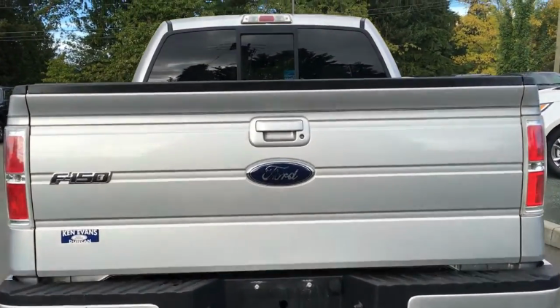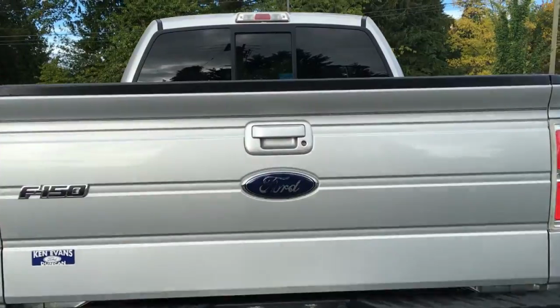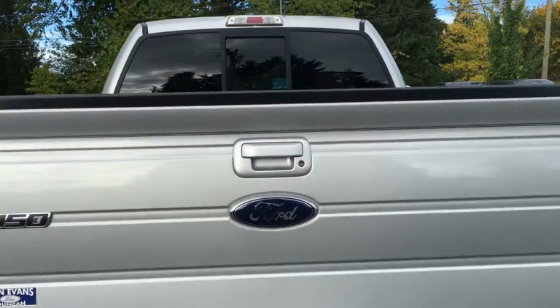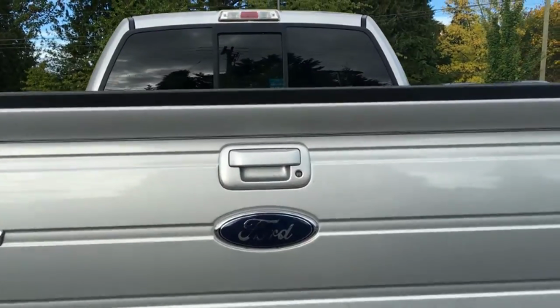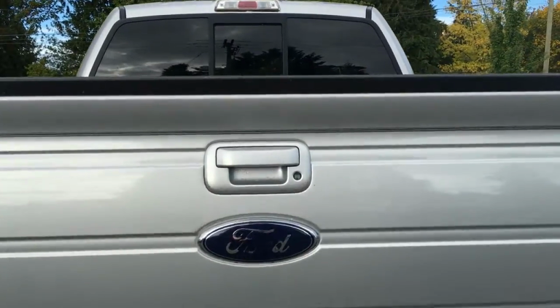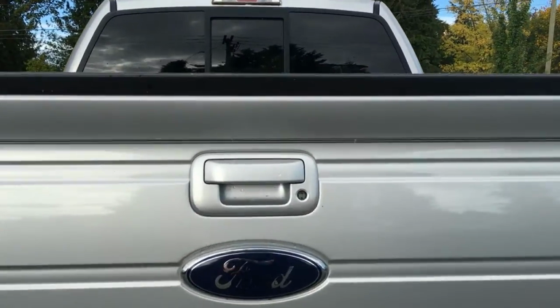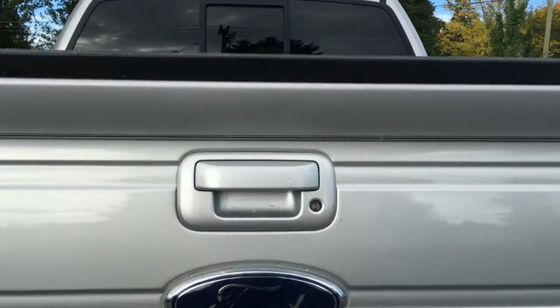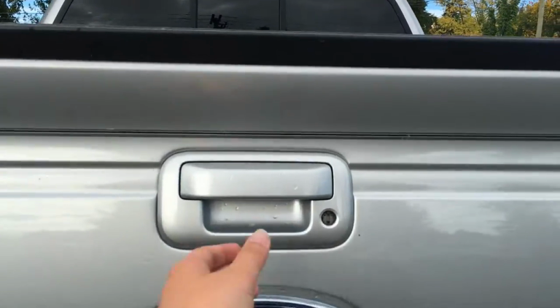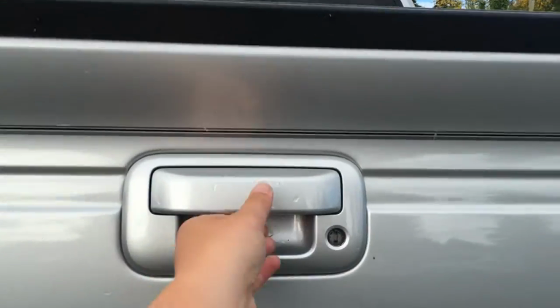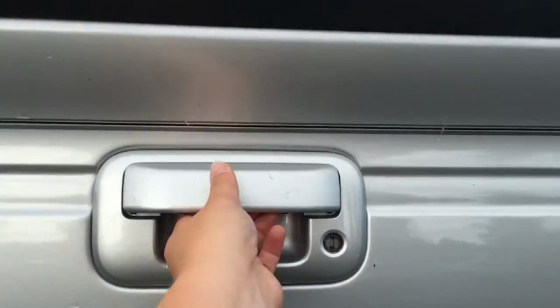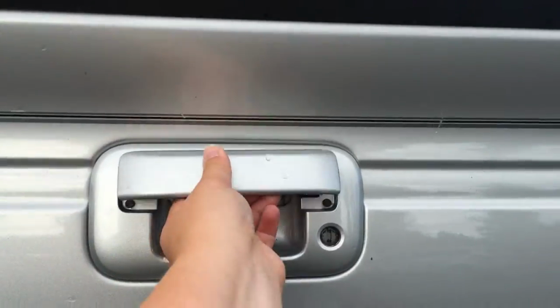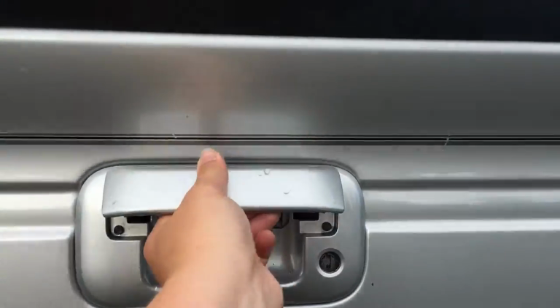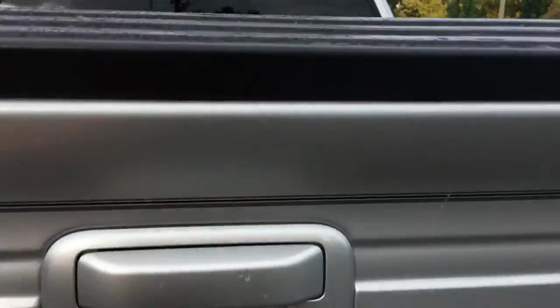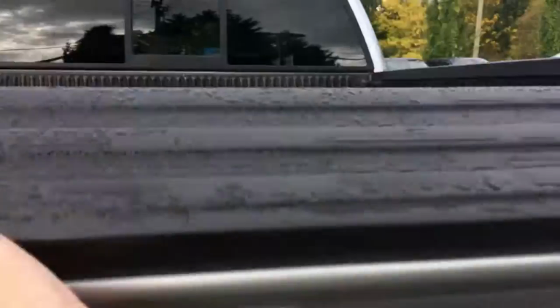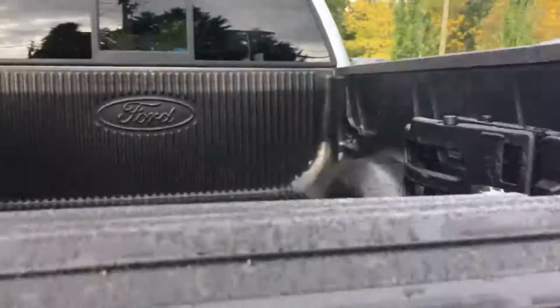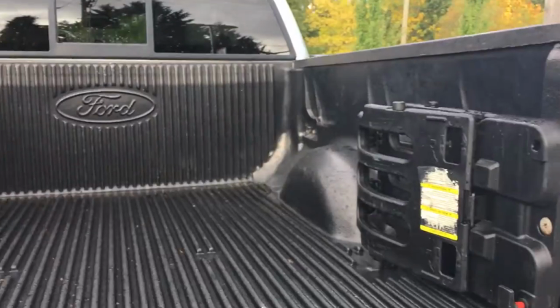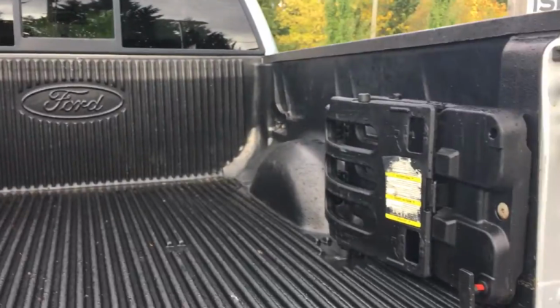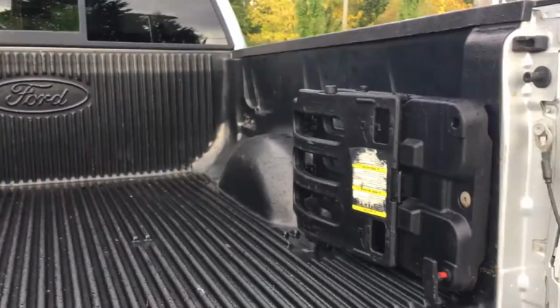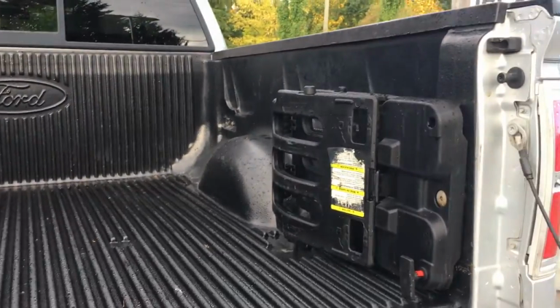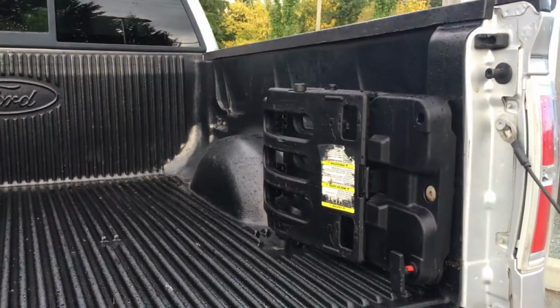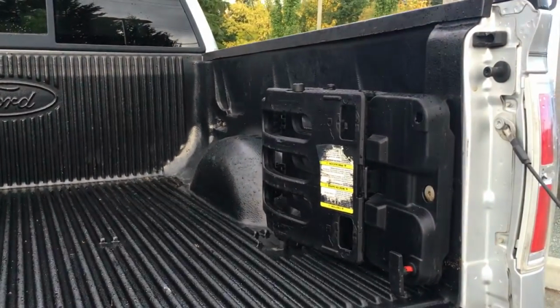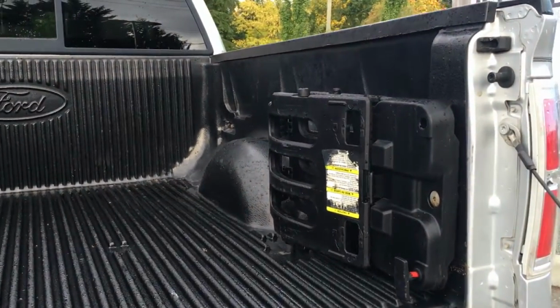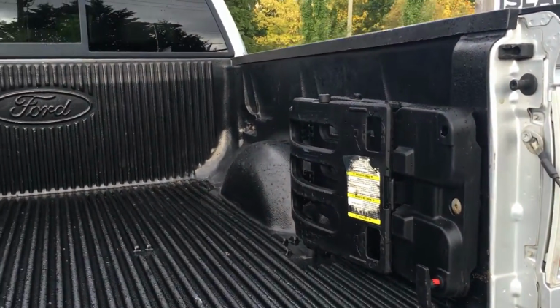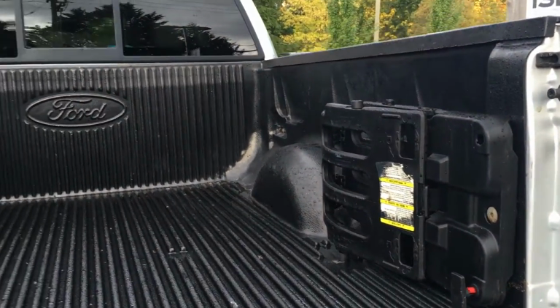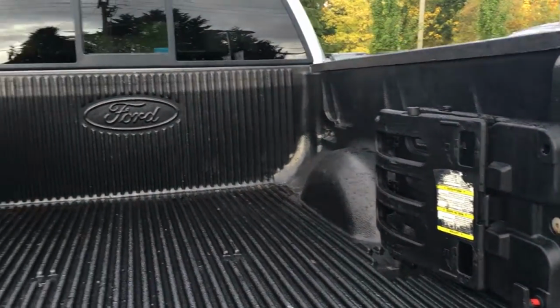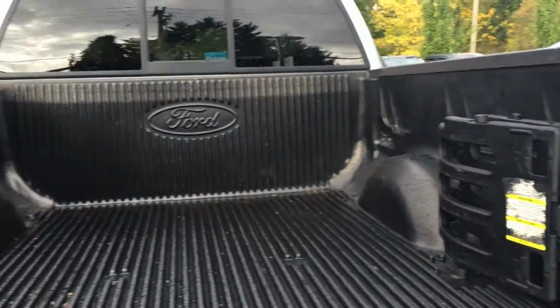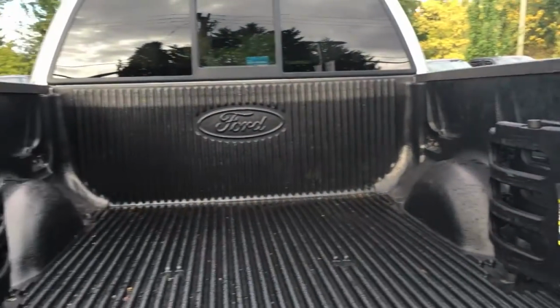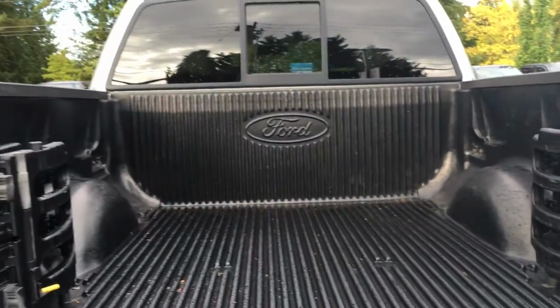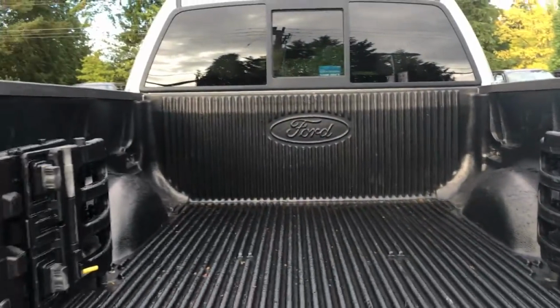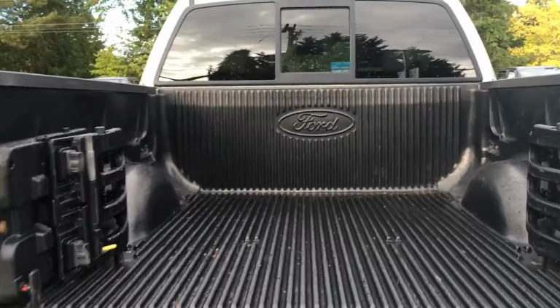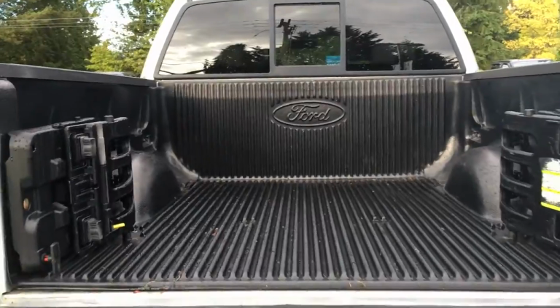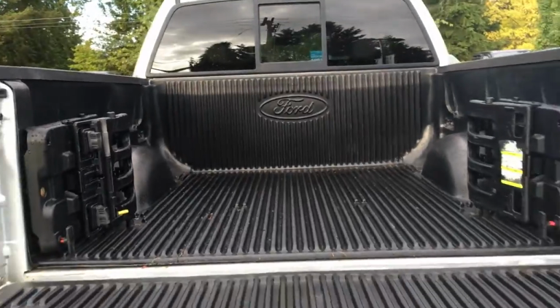The color-keyed handles extend to the tailgate, which is also lockable. You have a tailgate extender as well as a box liner.